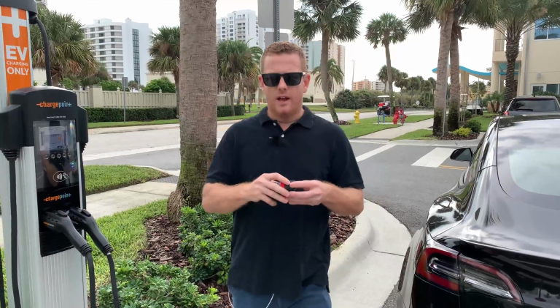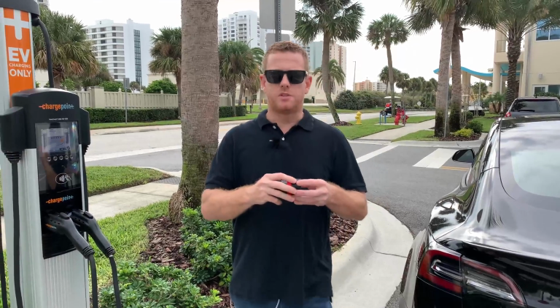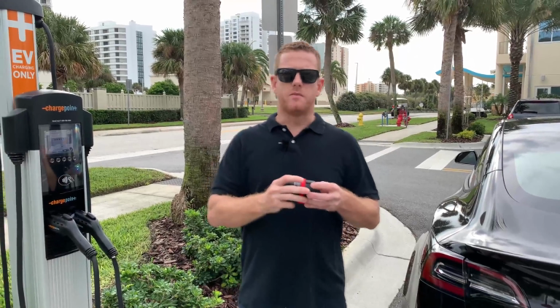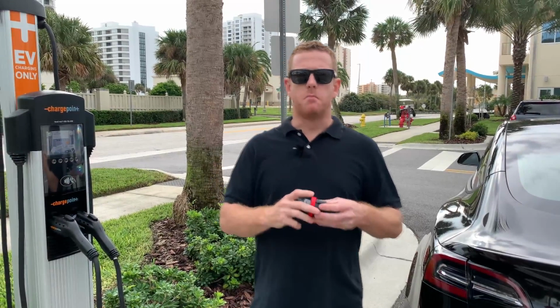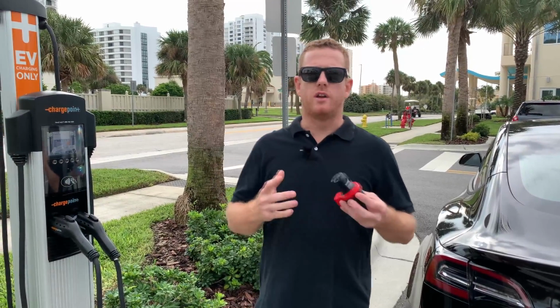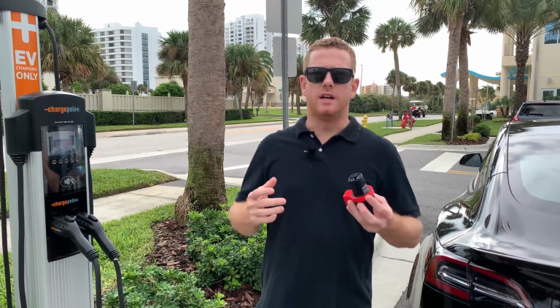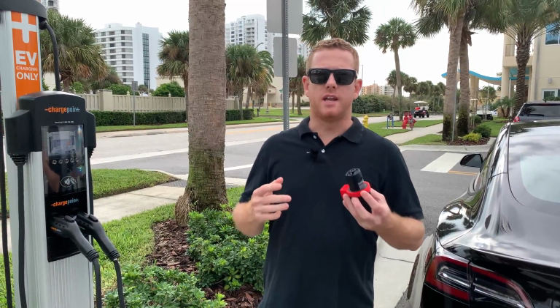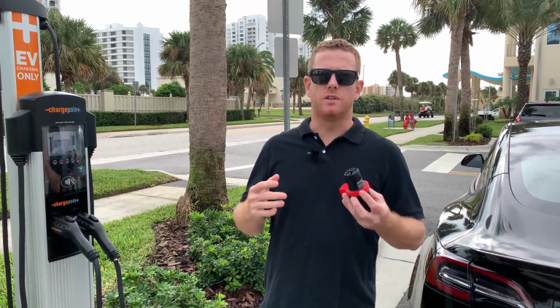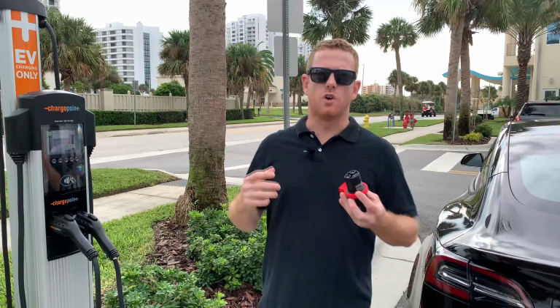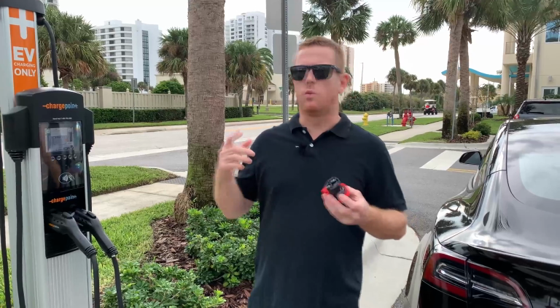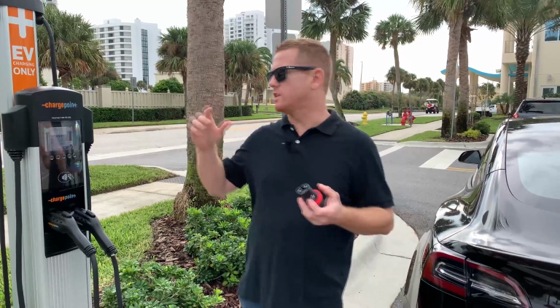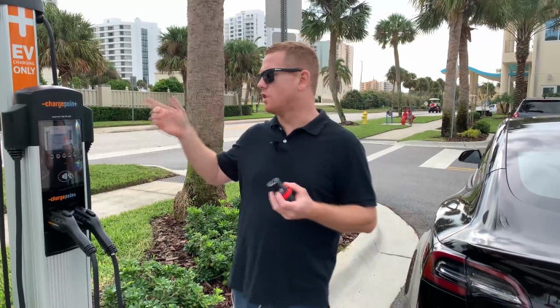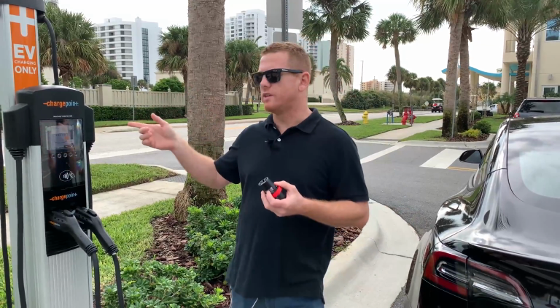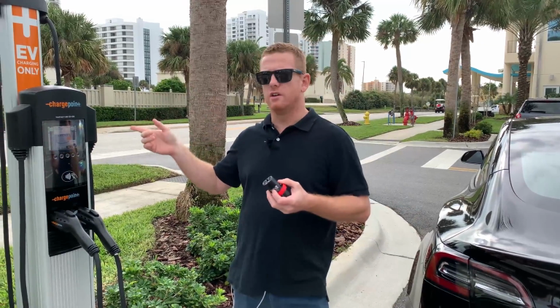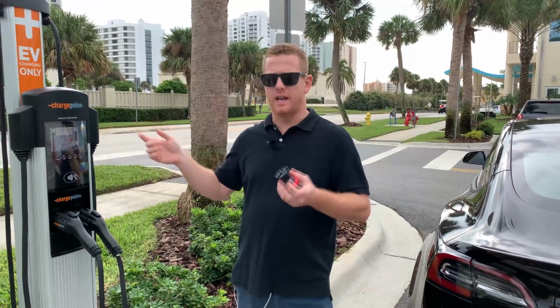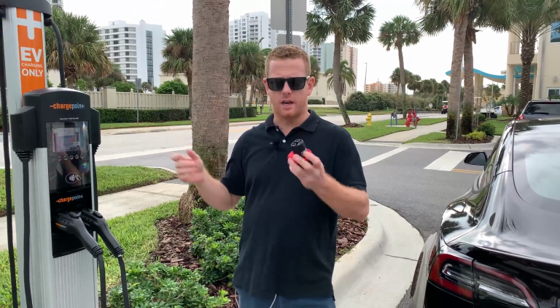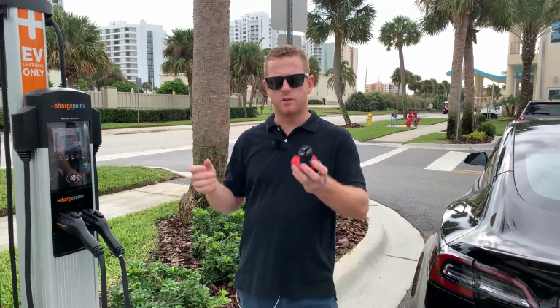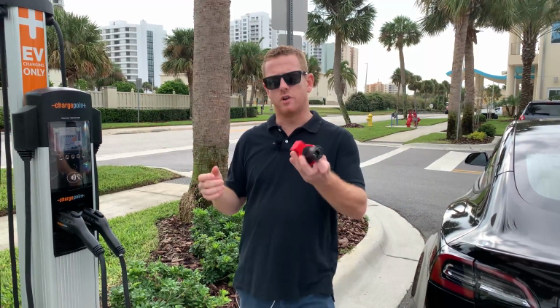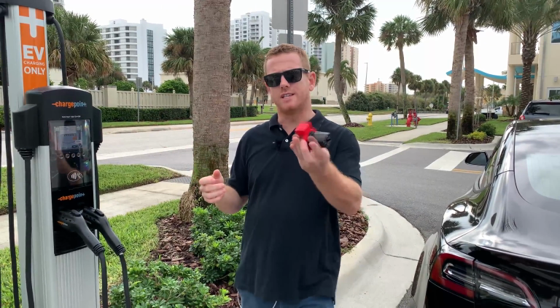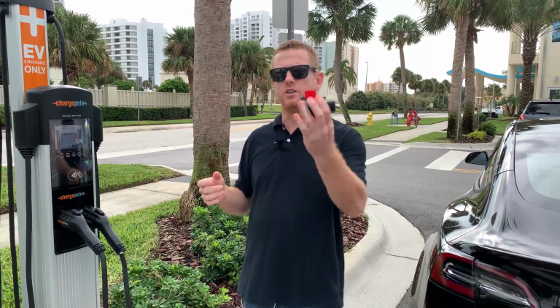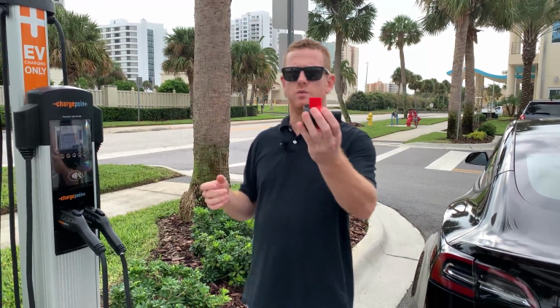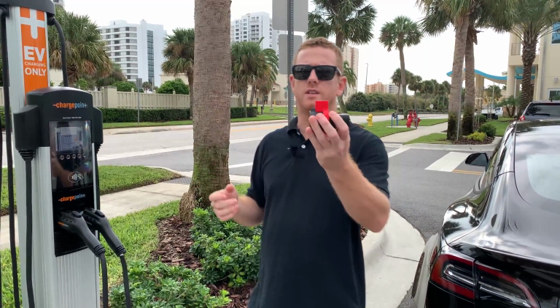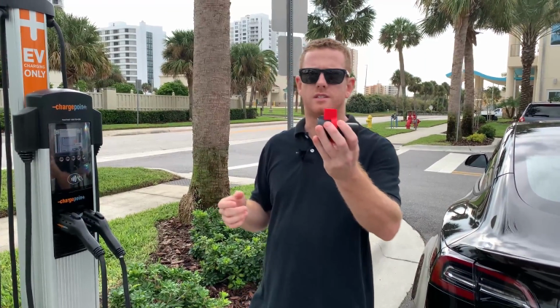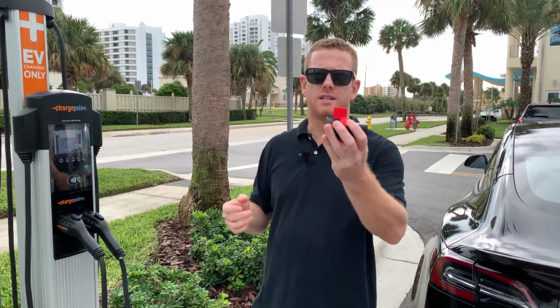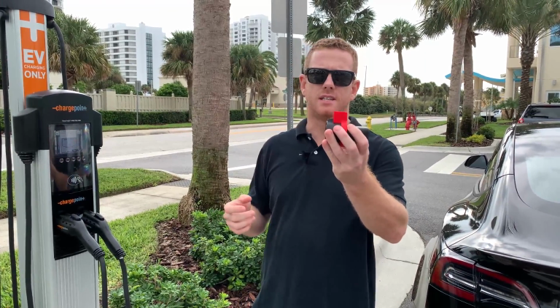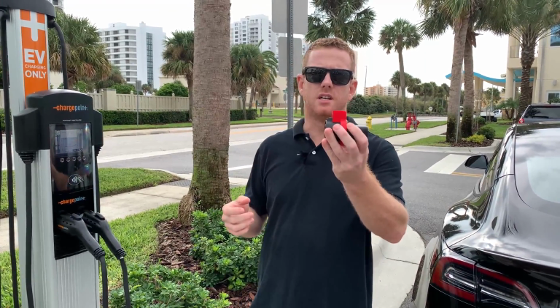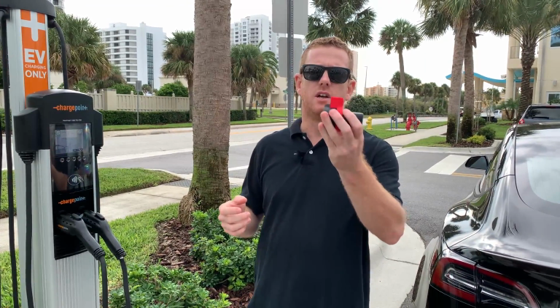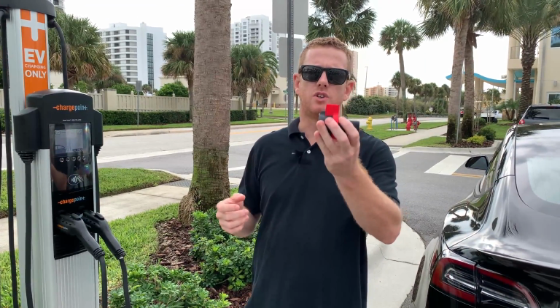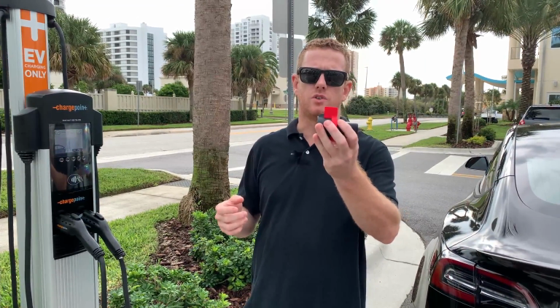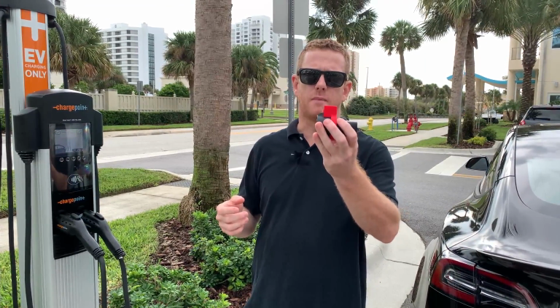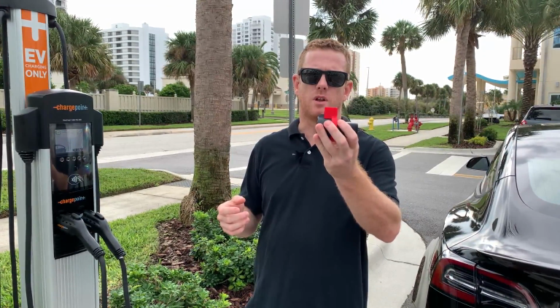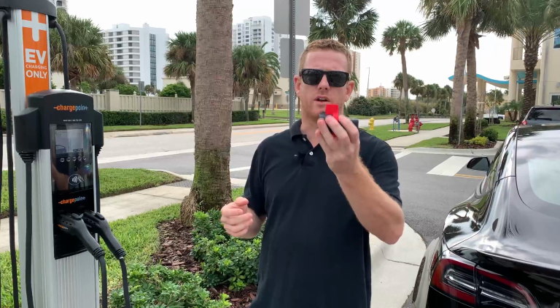Hey what's up everybody, Mark here and today we're at the ChargePoint charger and I want to show you guys how to use this Tesla charger adapter lock.